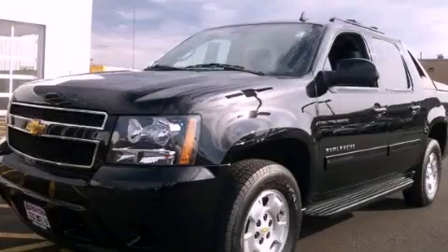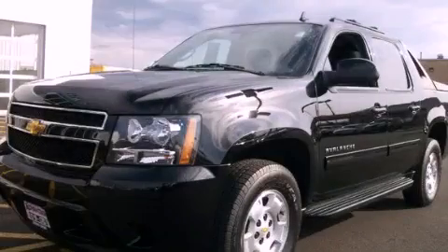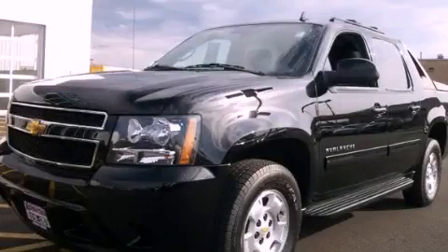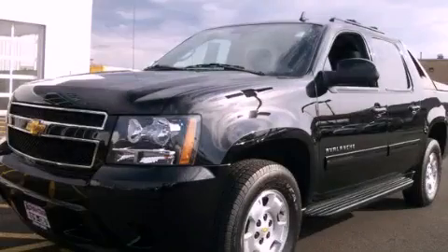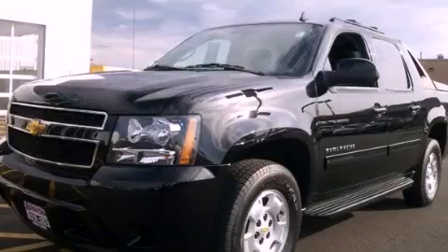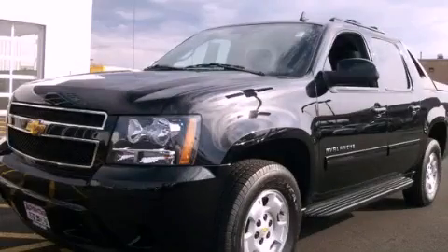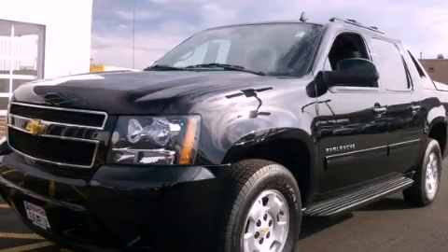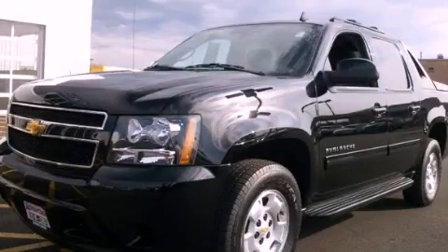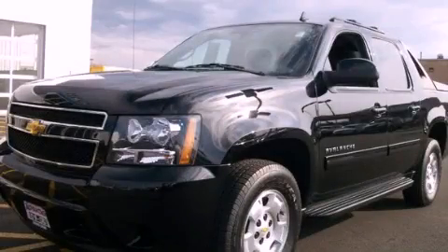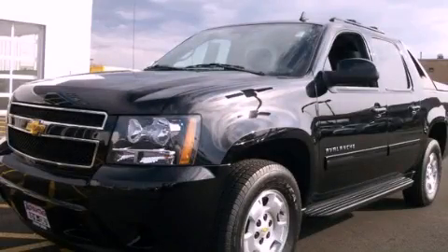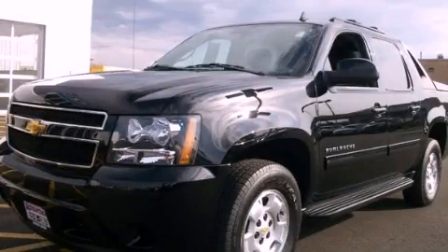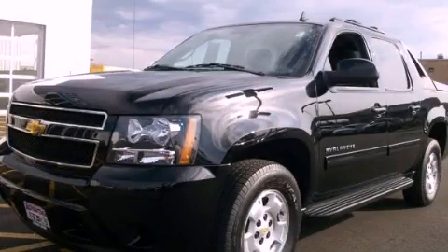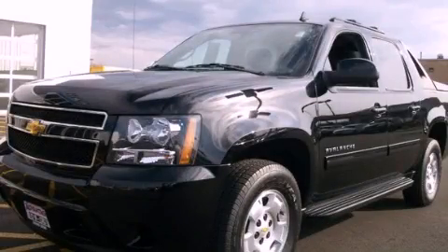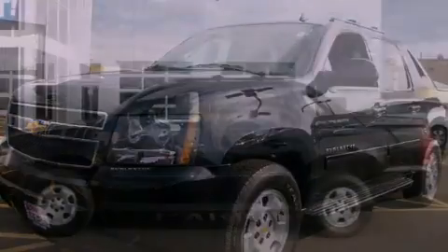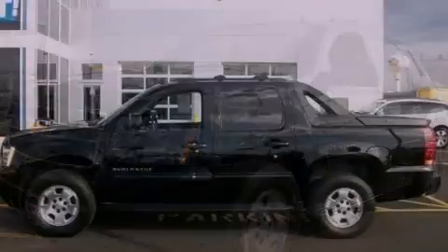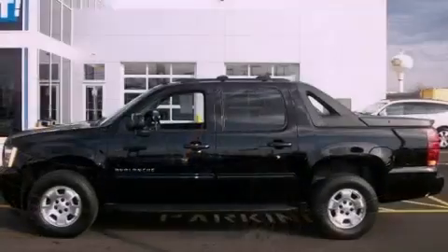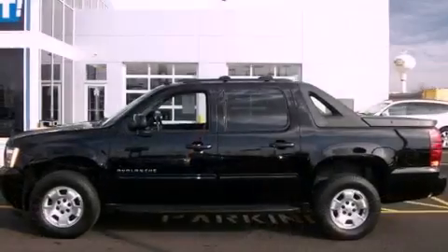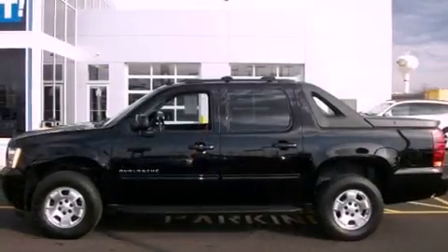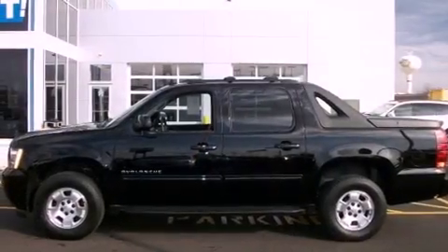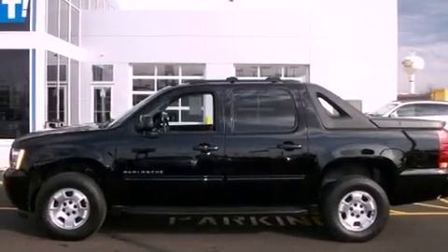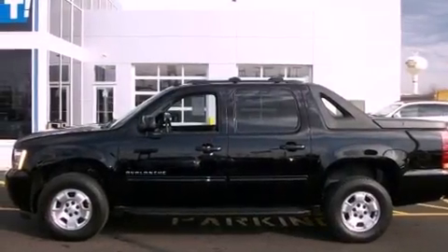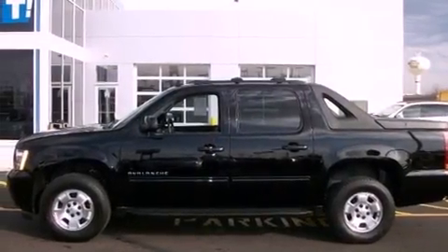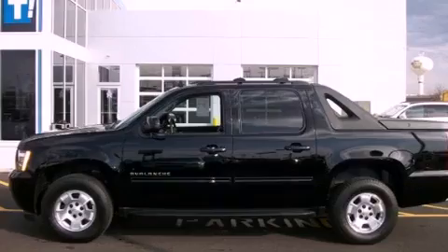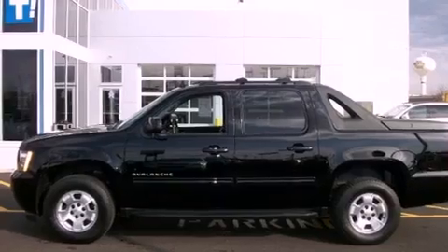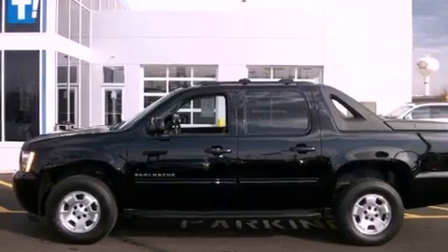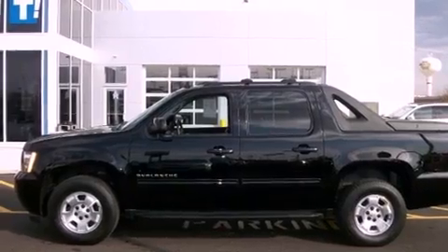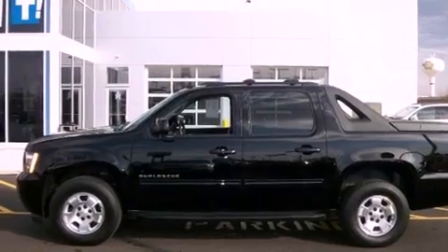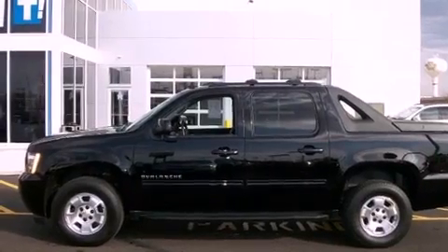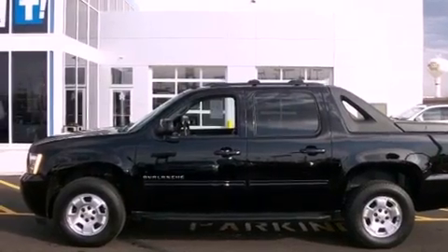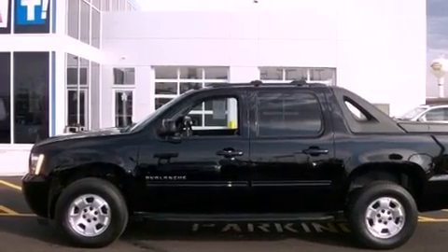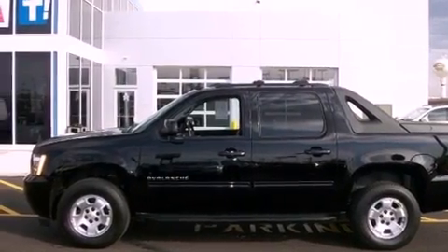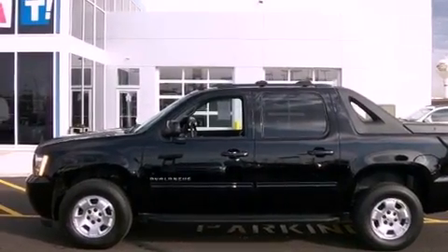This is a 2011 Chevrolet Avalanche. Whether hauling, commuting, or towing, this truck is the right one for you.